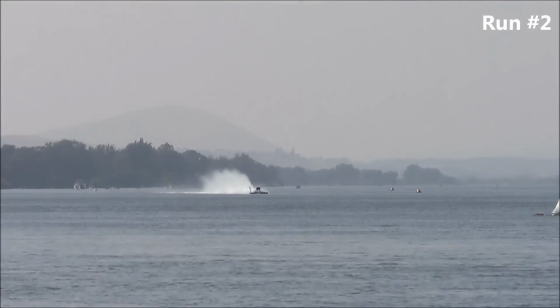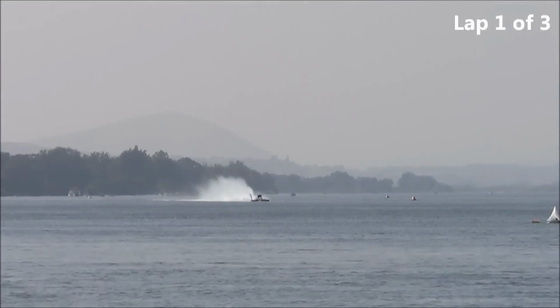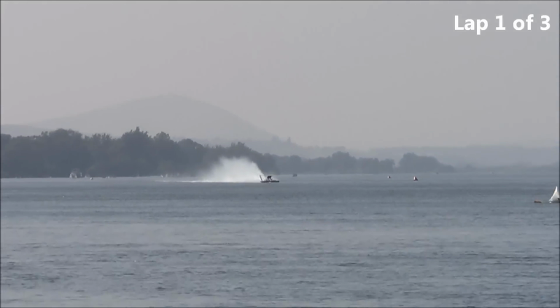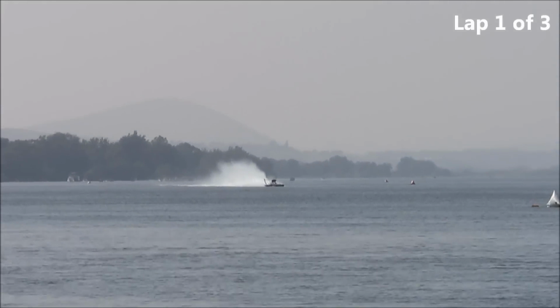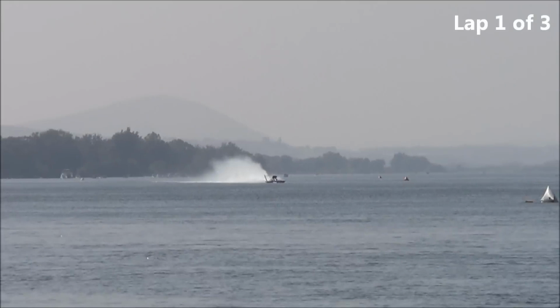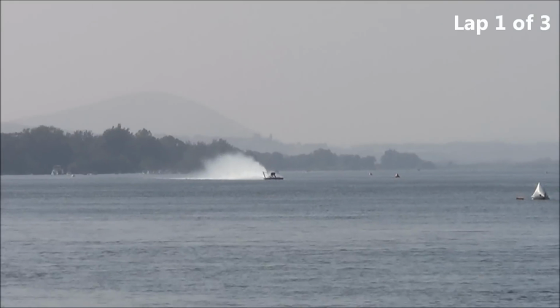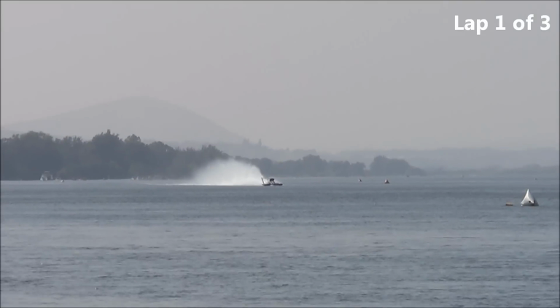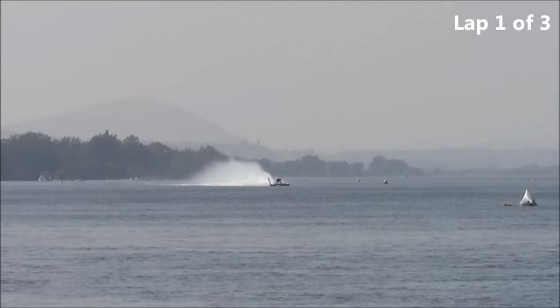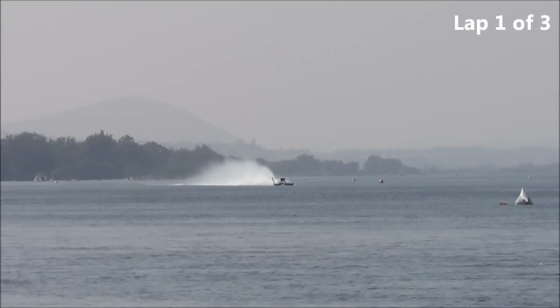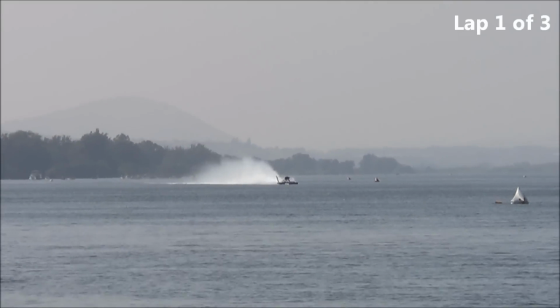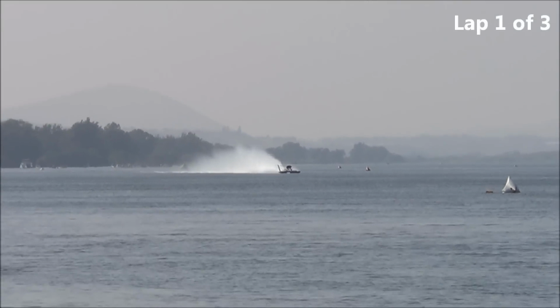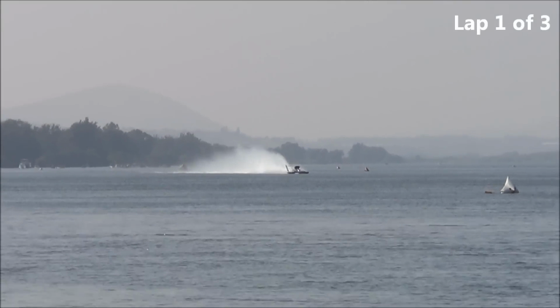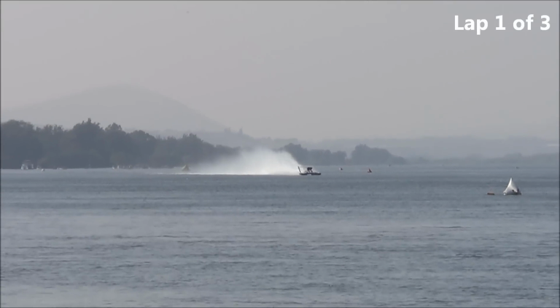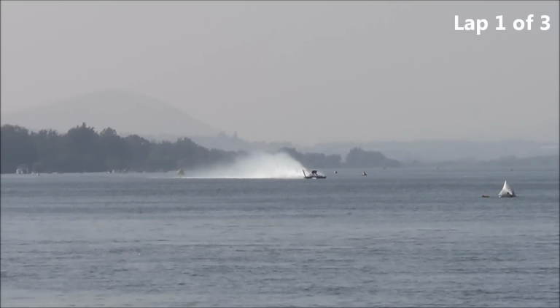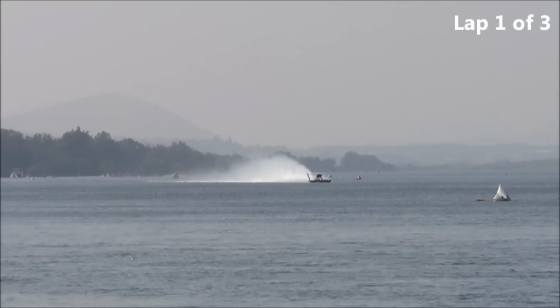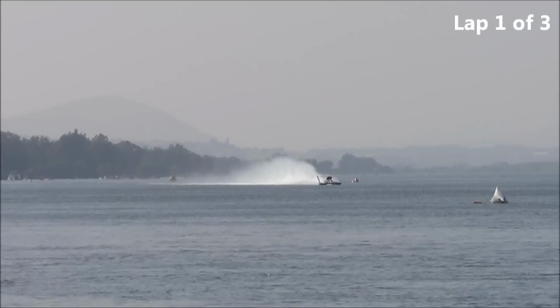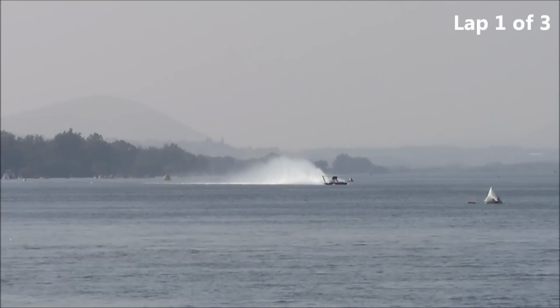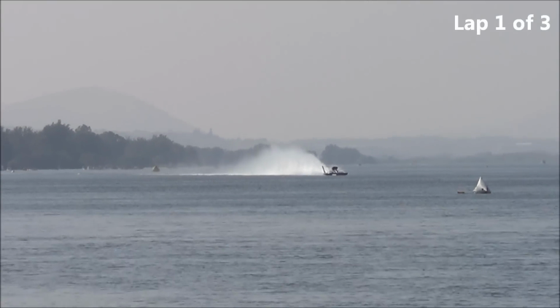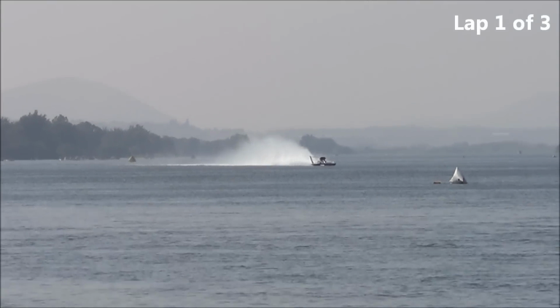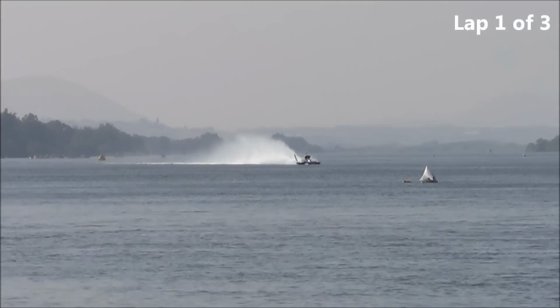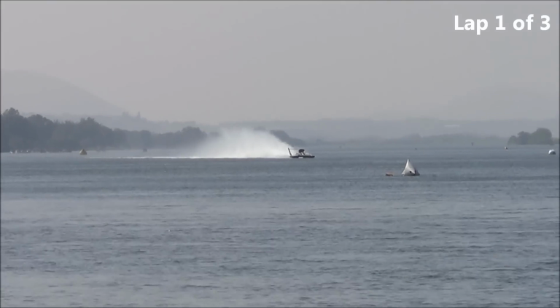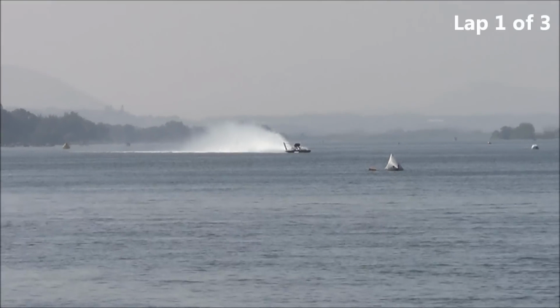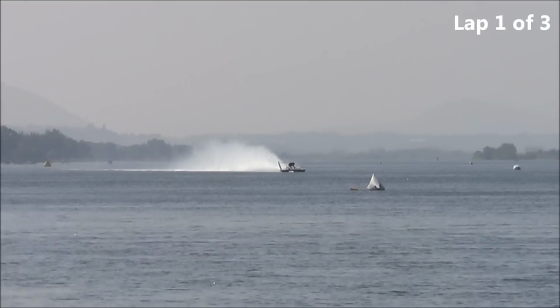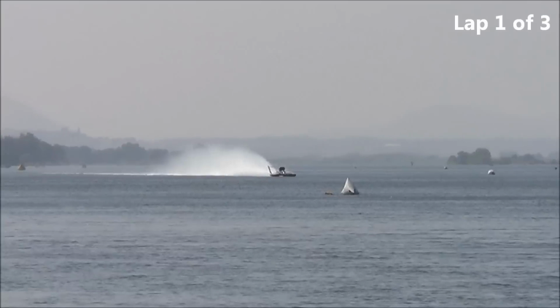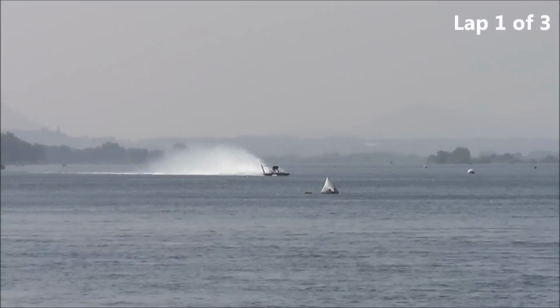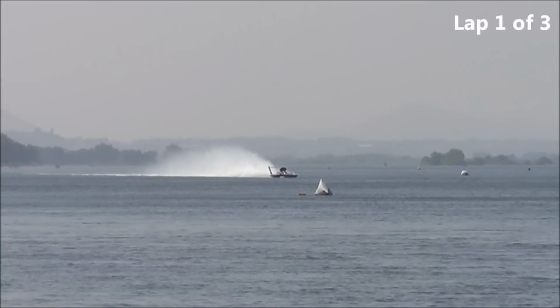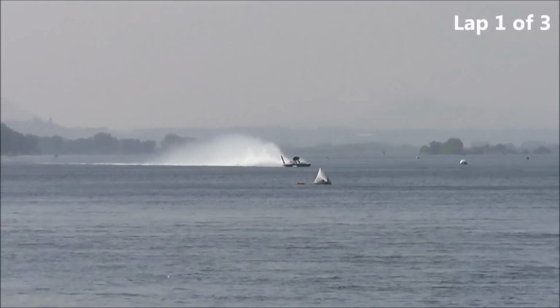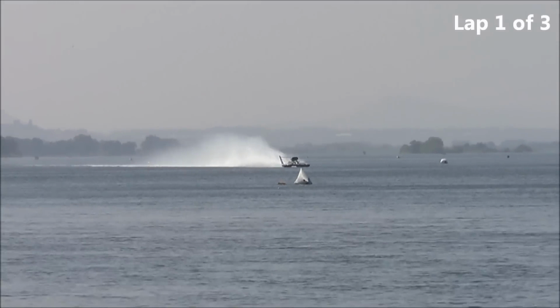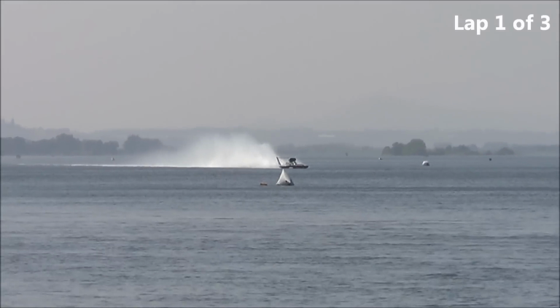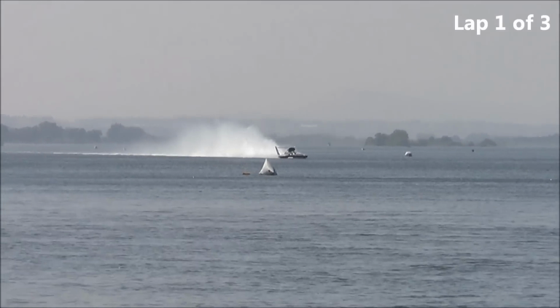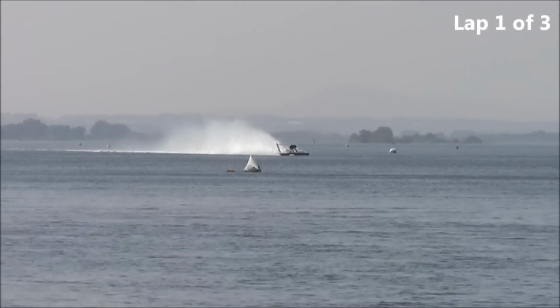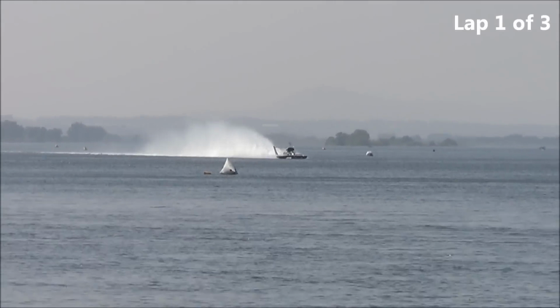Fast Lap qualifying, 2012 Lamb Weston Columbia Cup. 88 Degree Men — Scott Liddycoat.